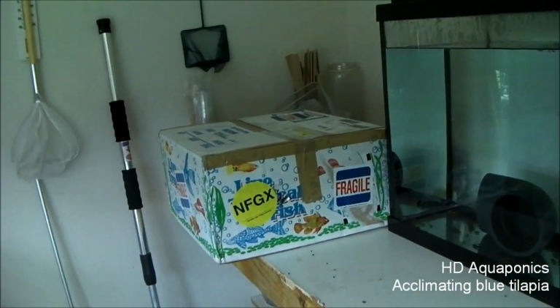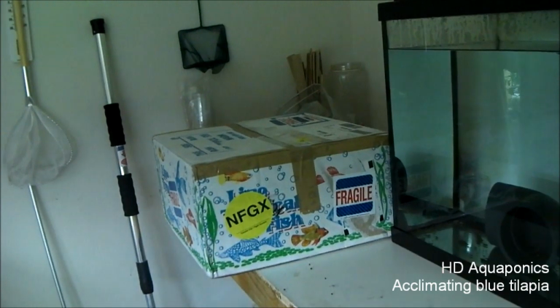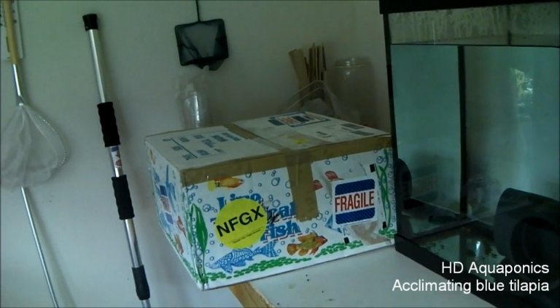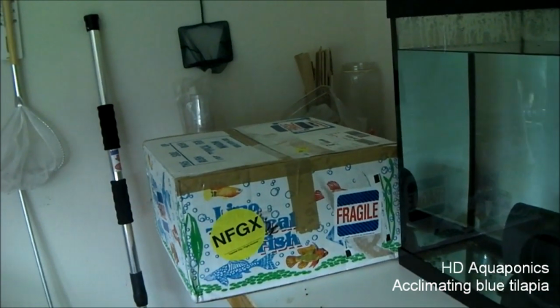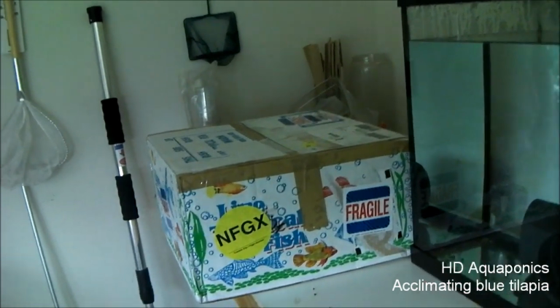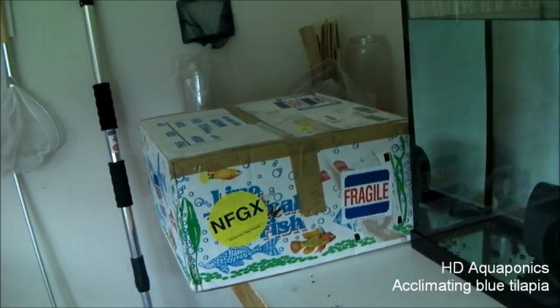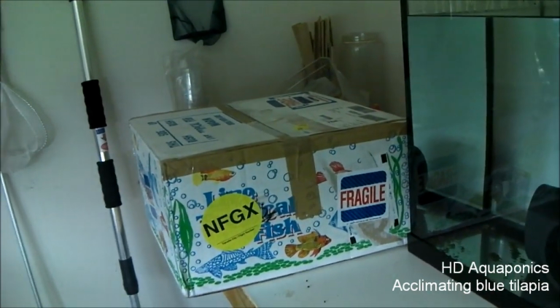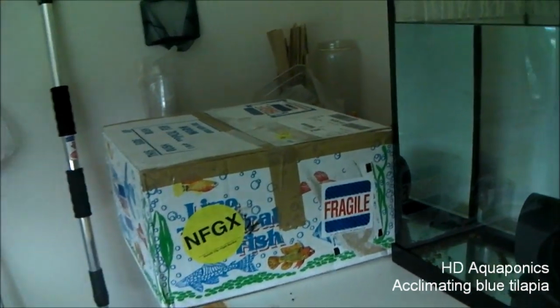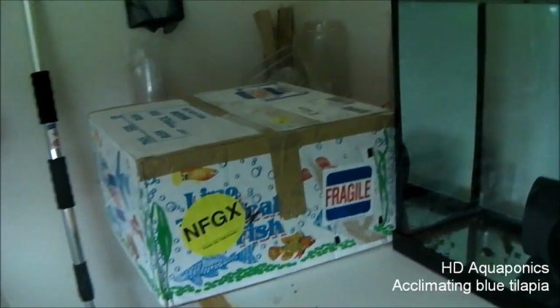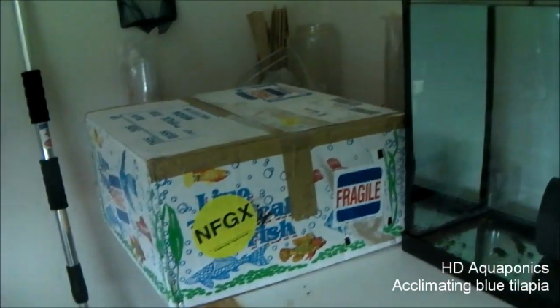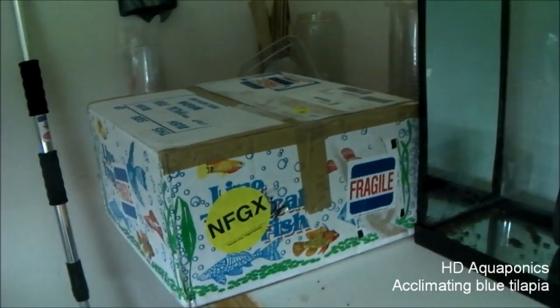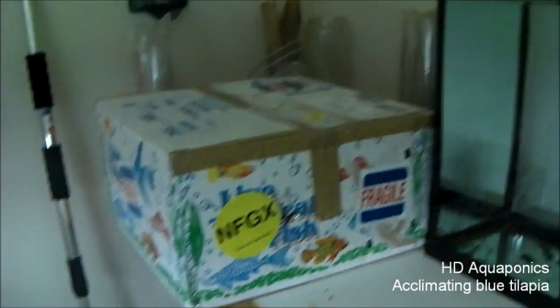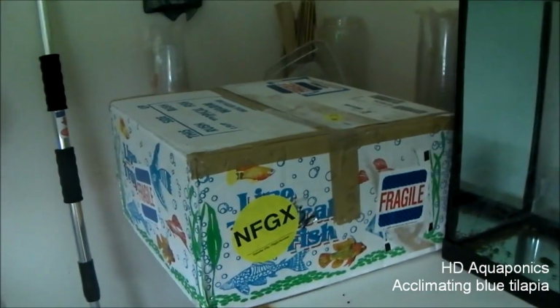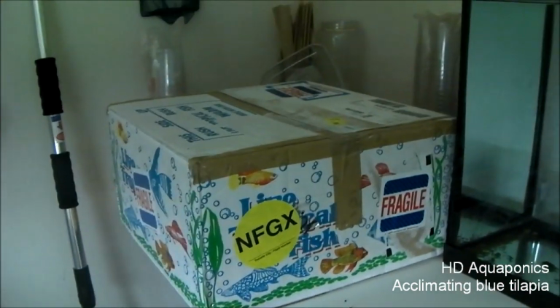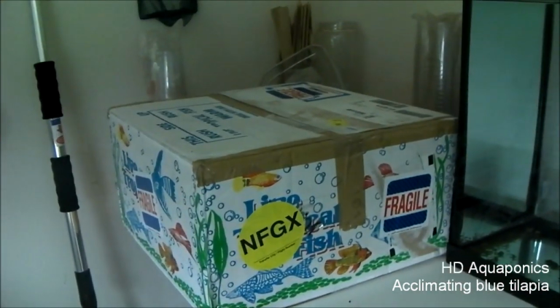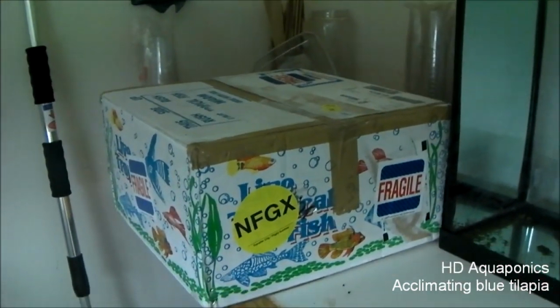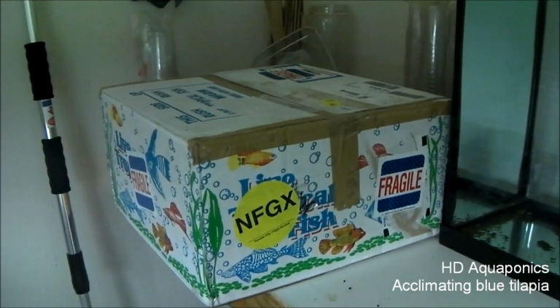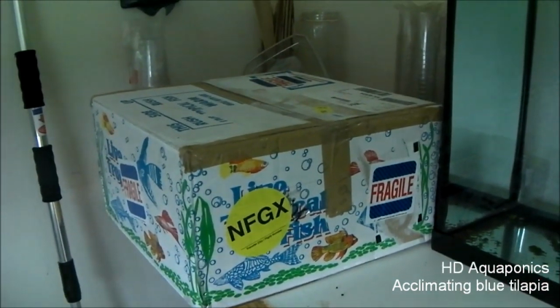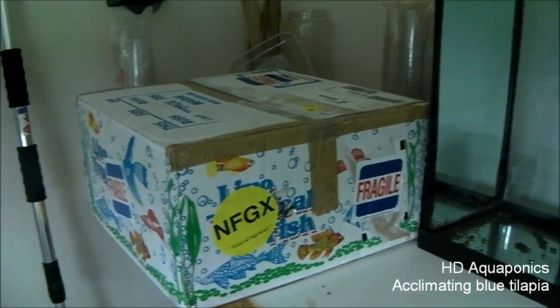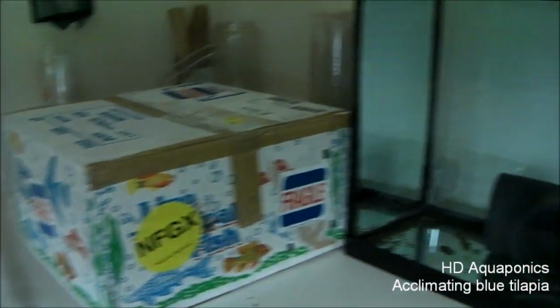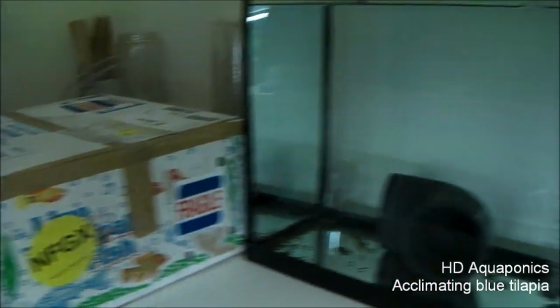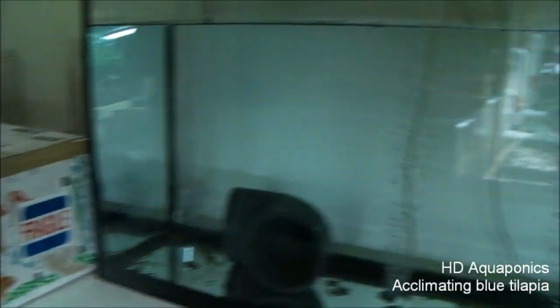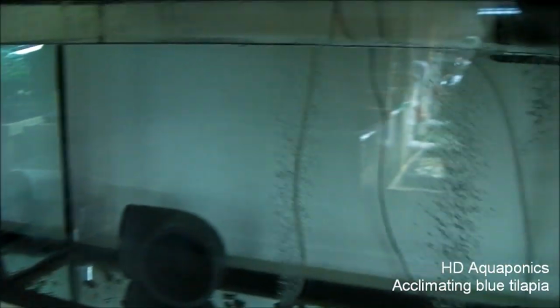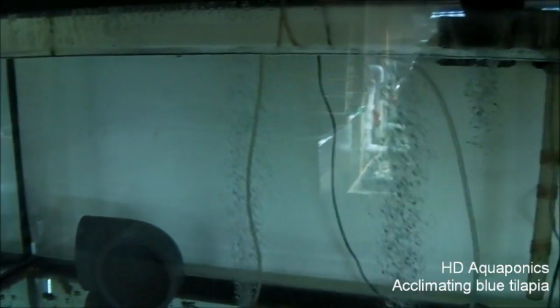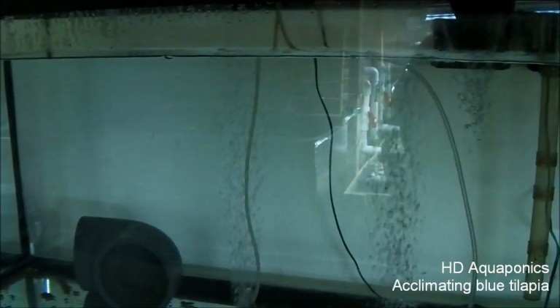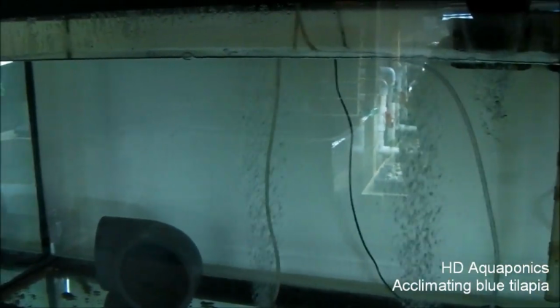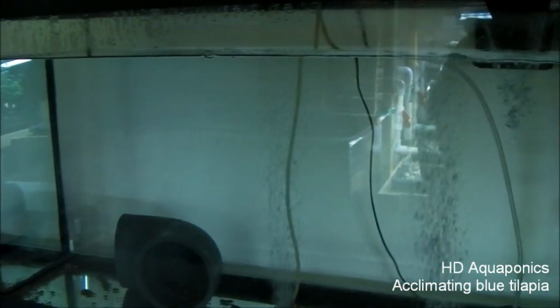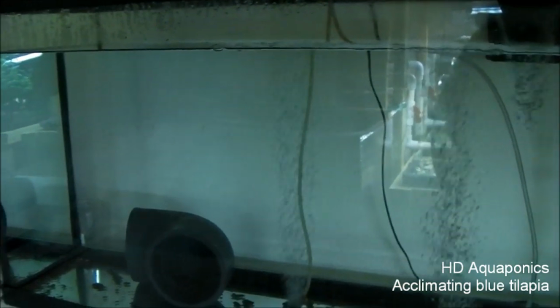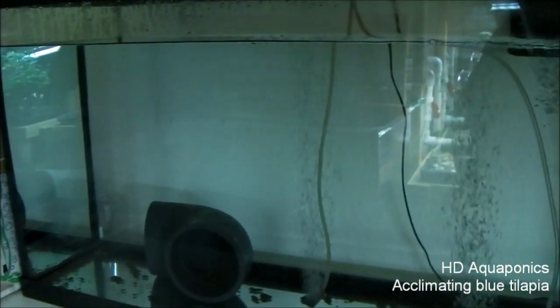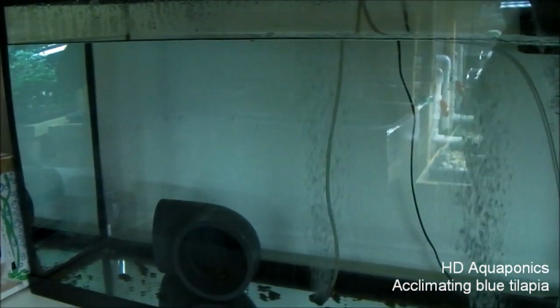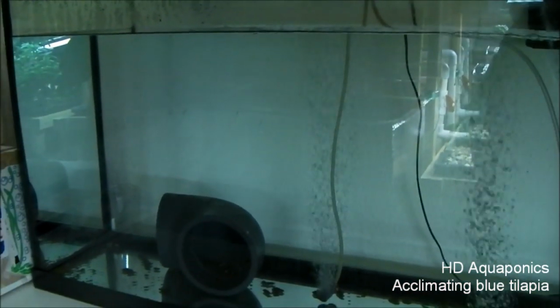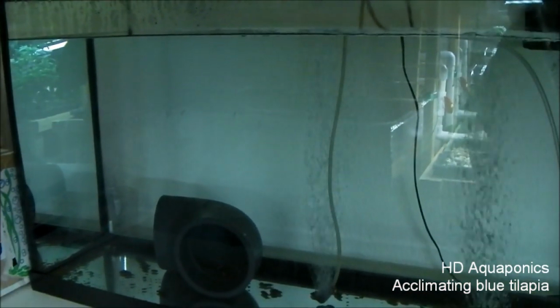Alright, so the FedEx man just dropped off our blue tilapia, so I'm going to open it up and put them in the breeding tank.